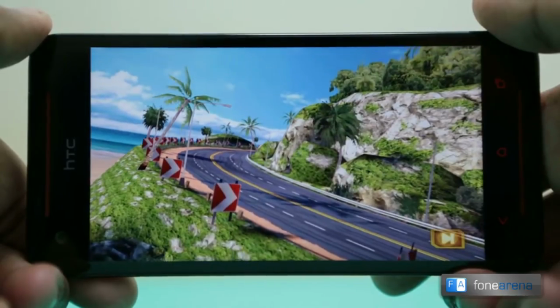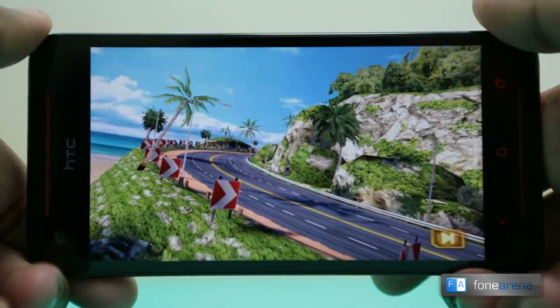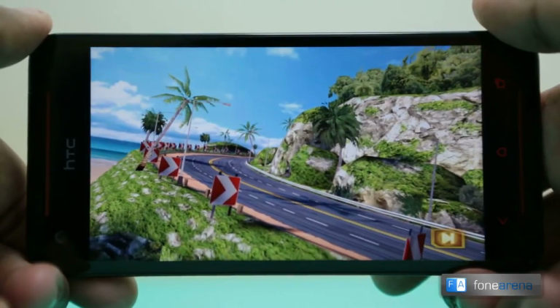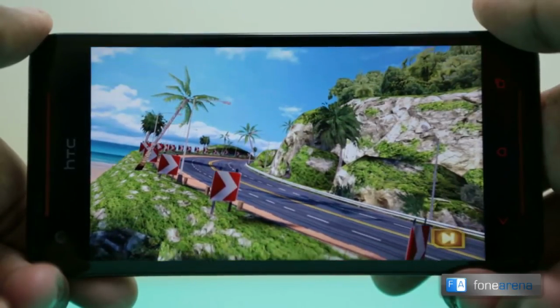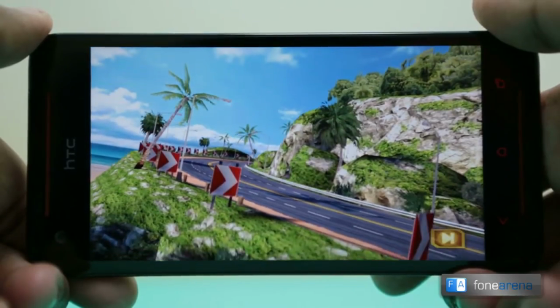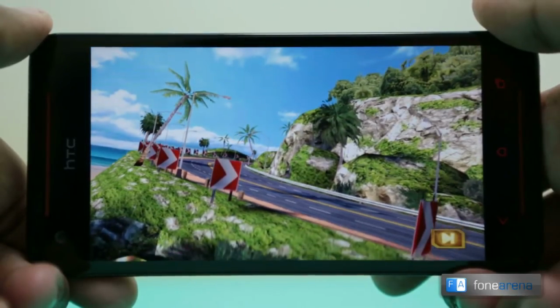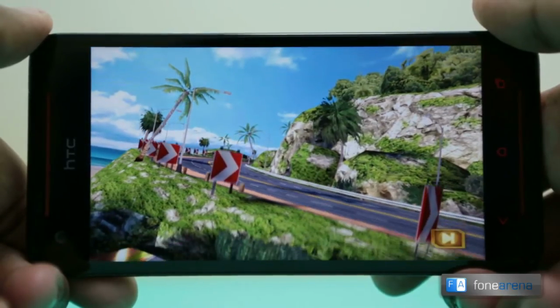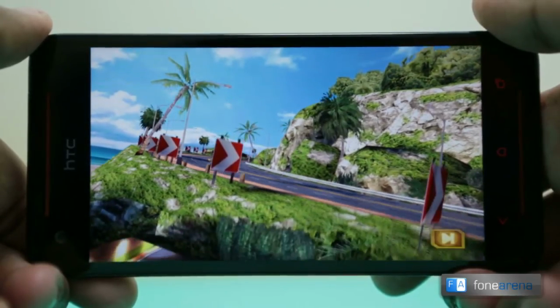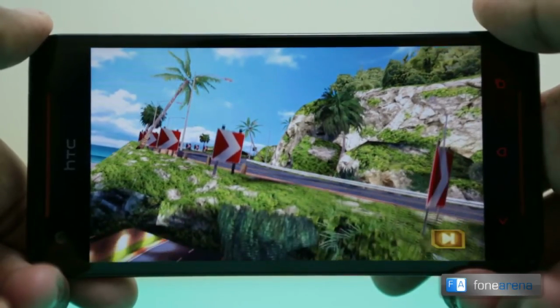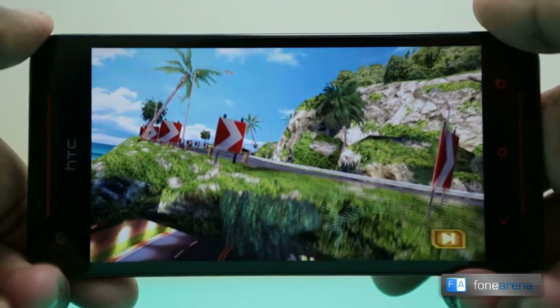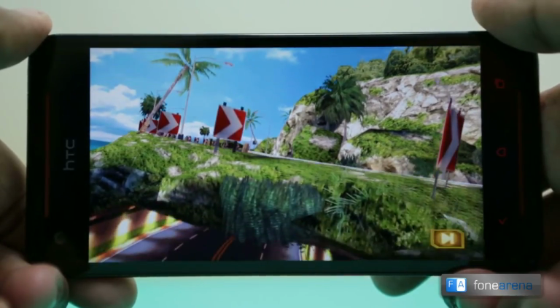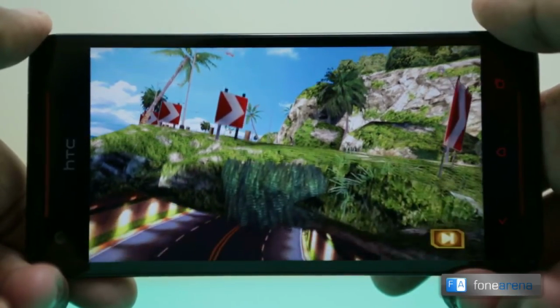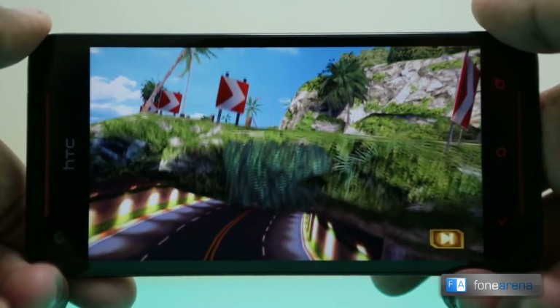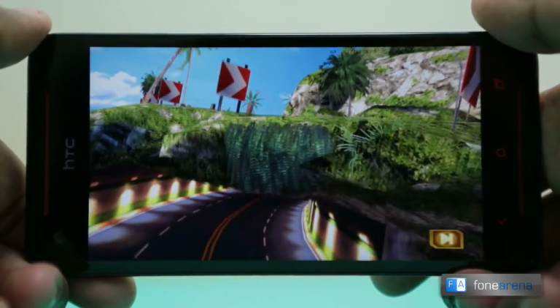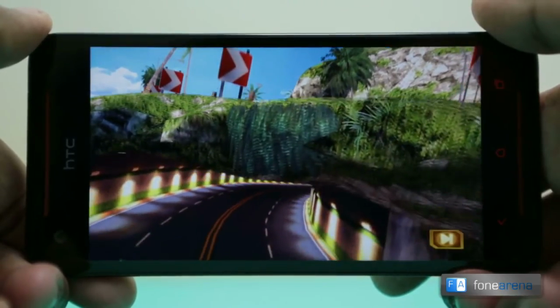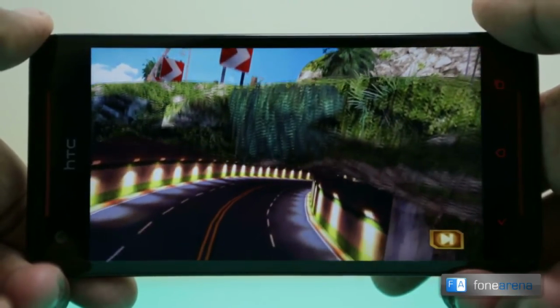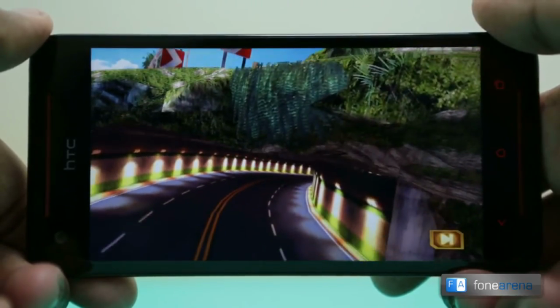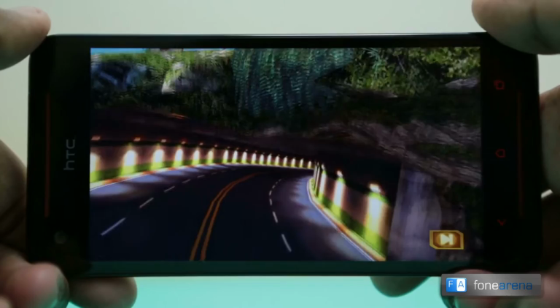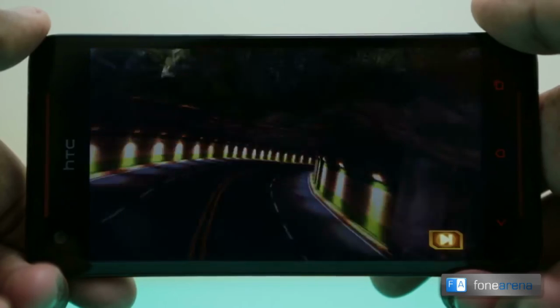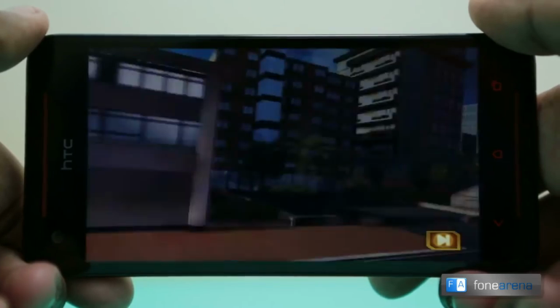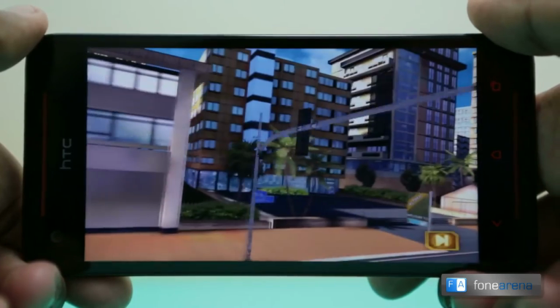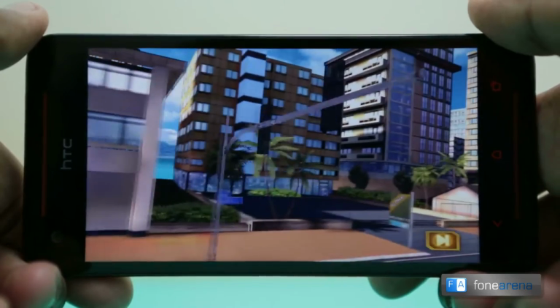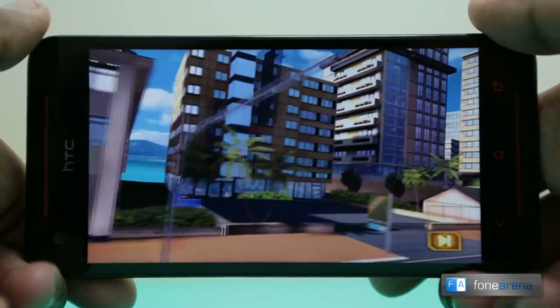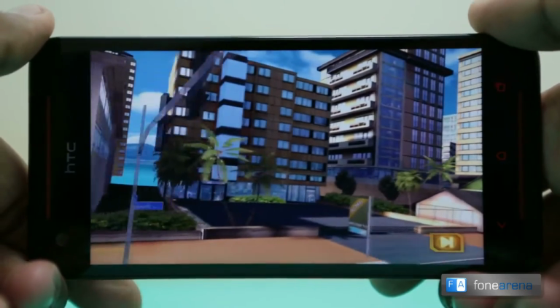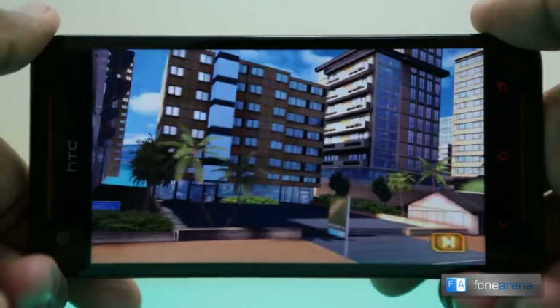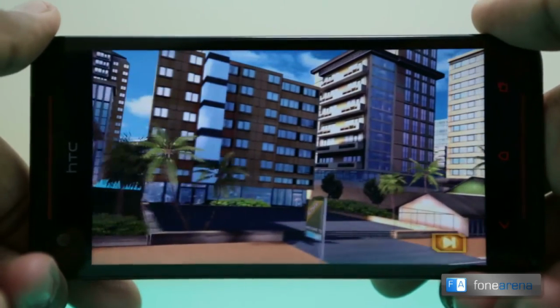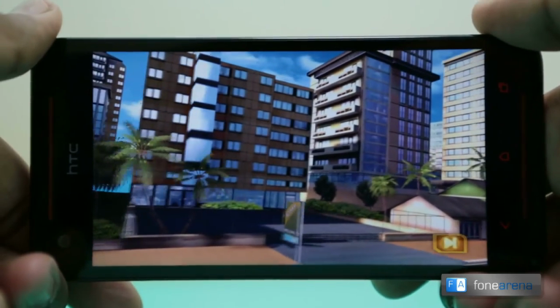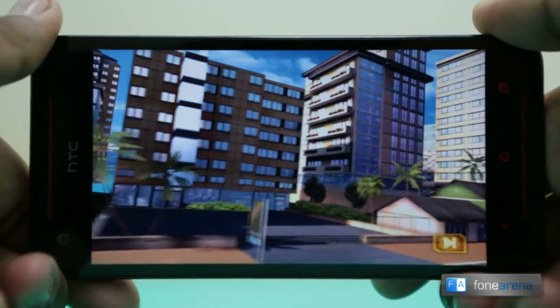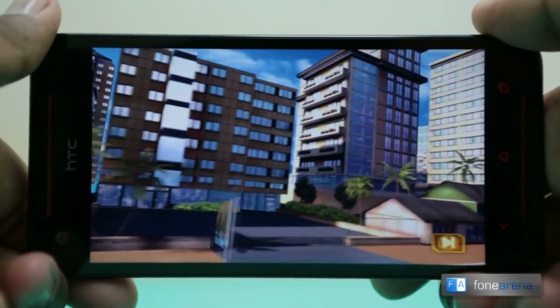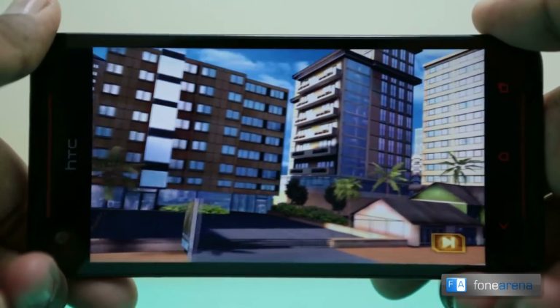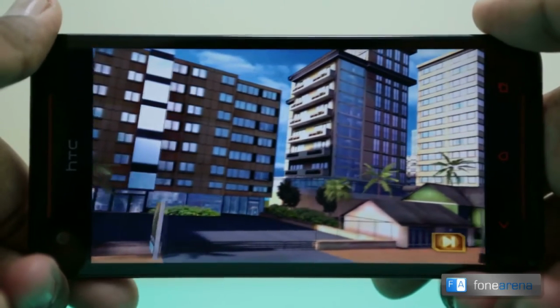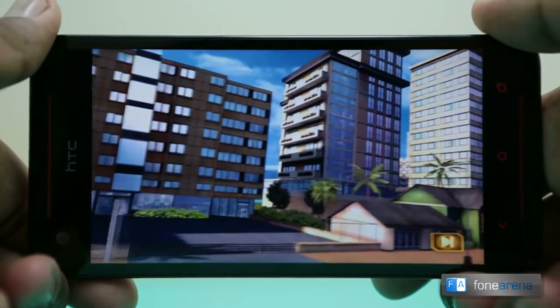We tried out a few games like Asphalt 7, Modern Combat 4, Riptide GP2 and Nova 3. So let's check them out.